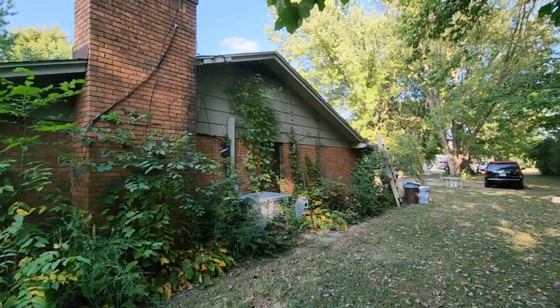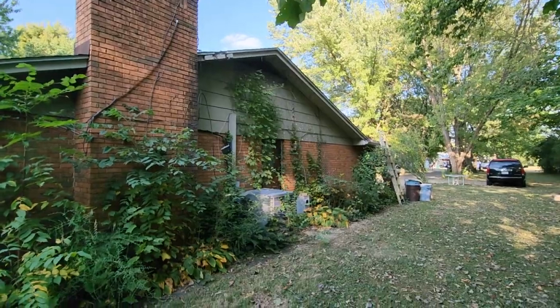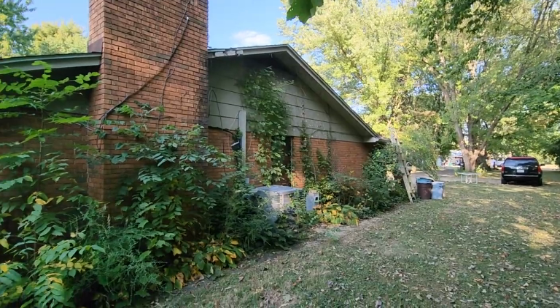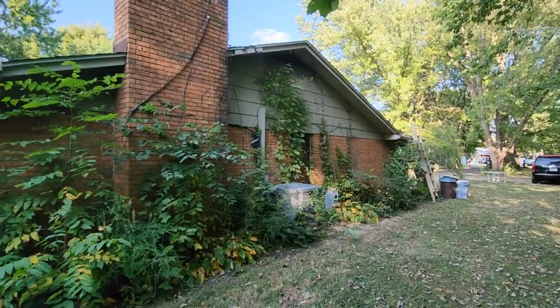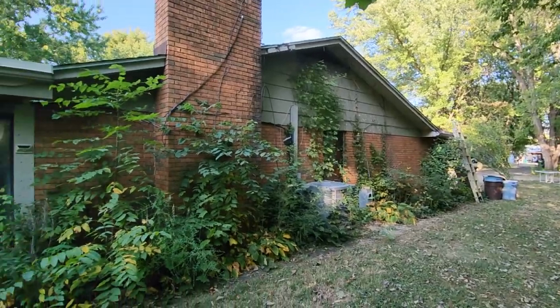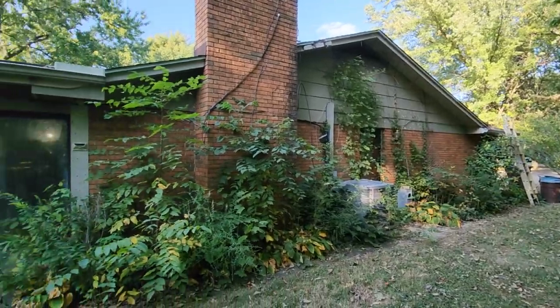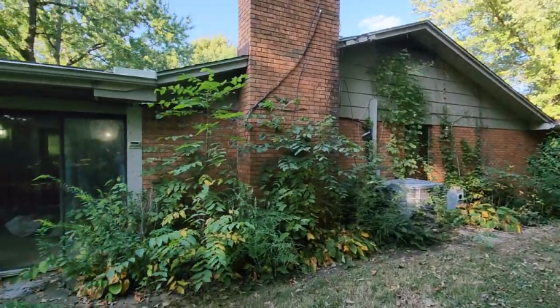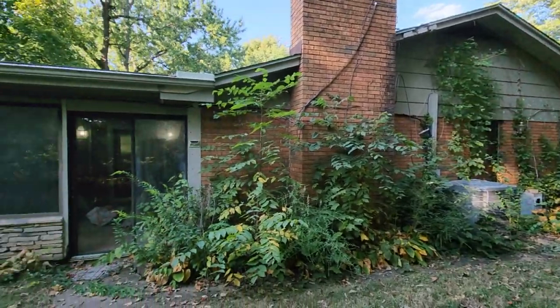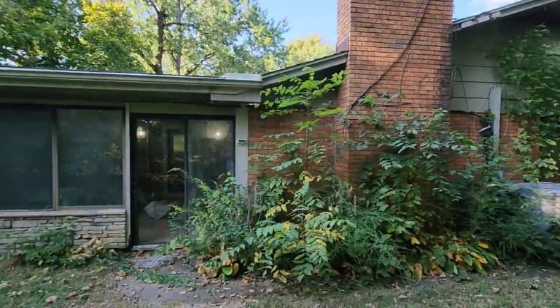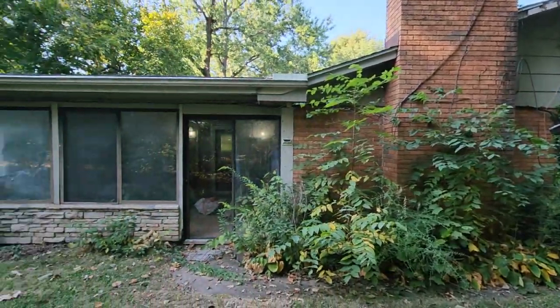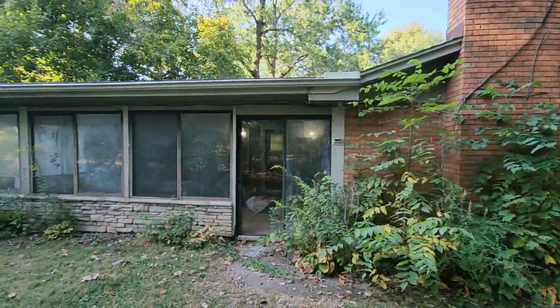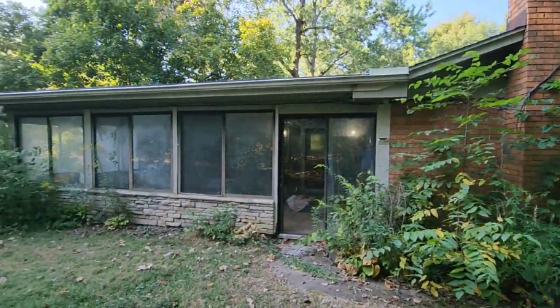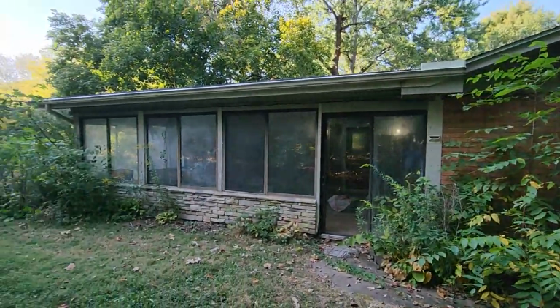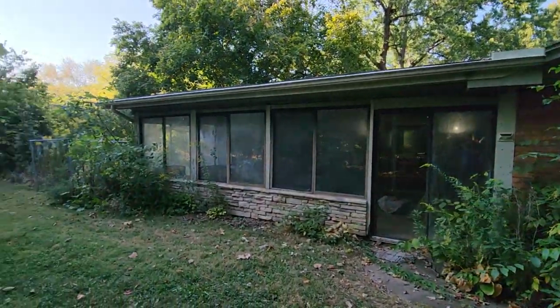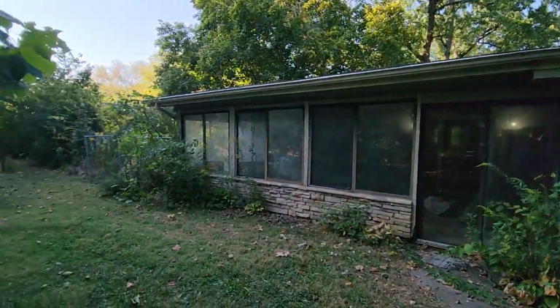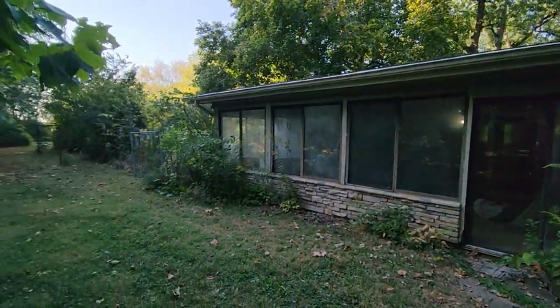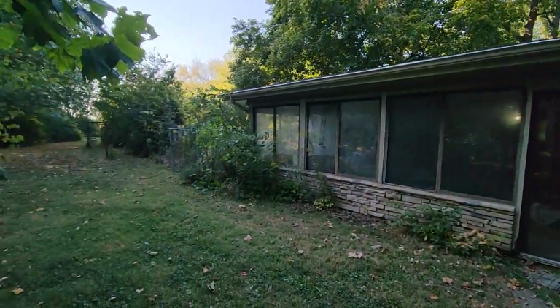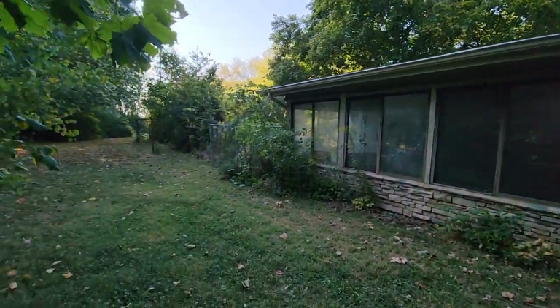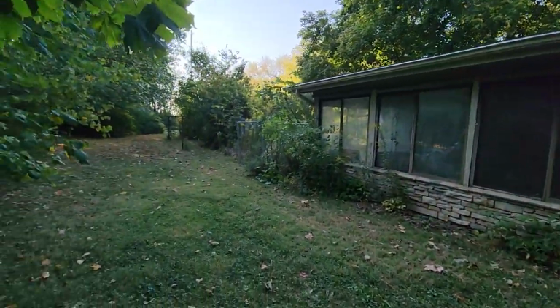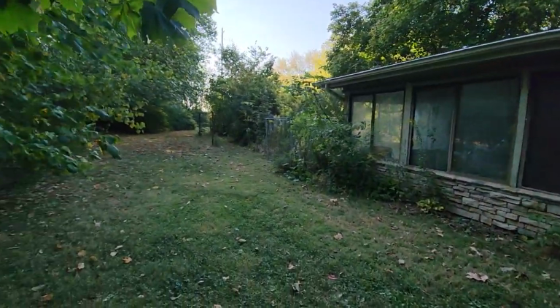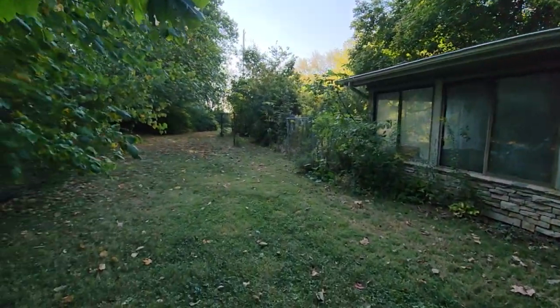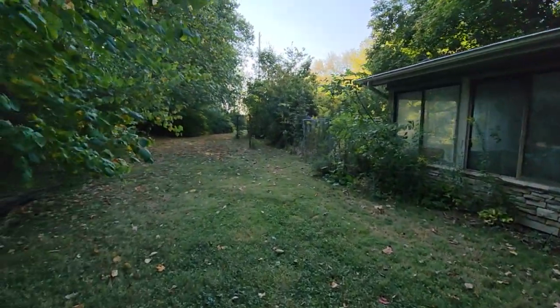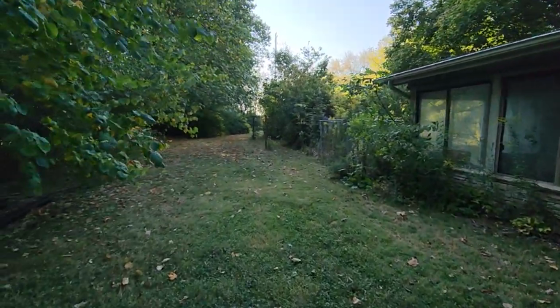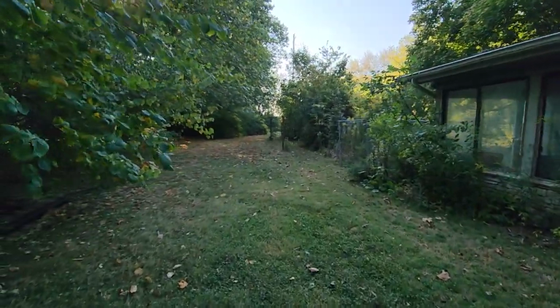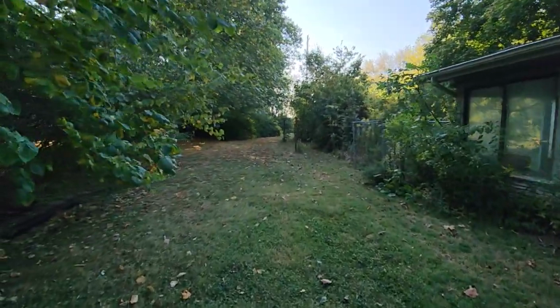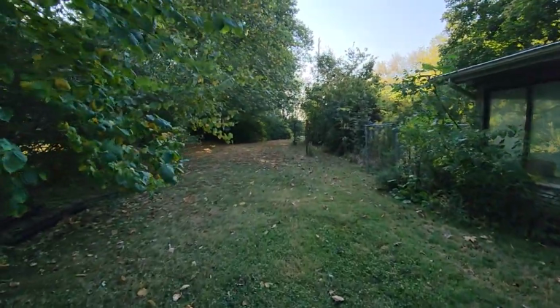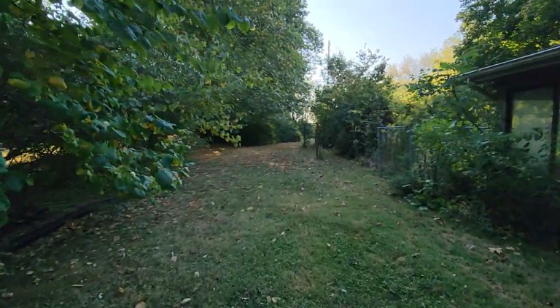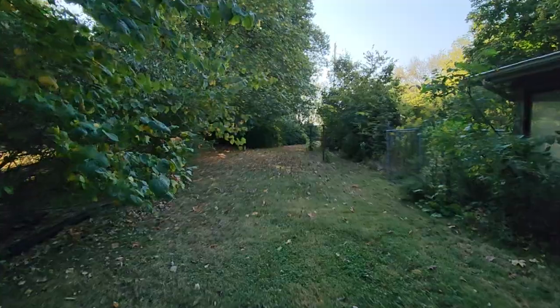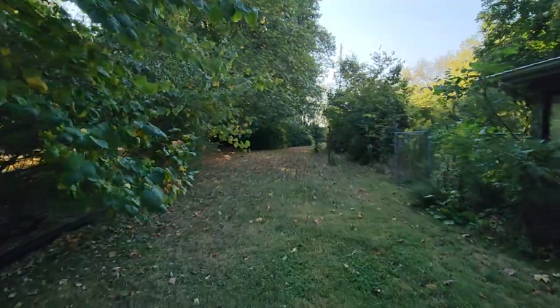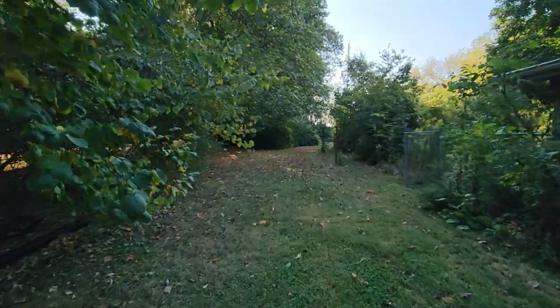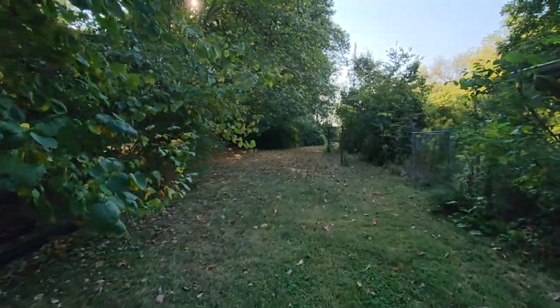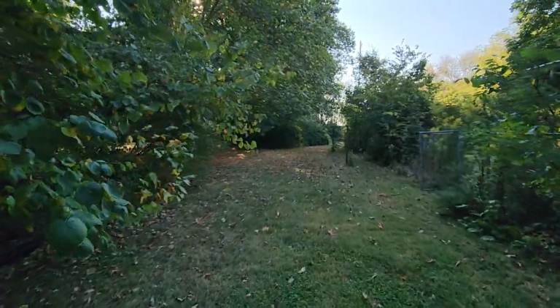For someone to come out and make this property the way they want it, this is a great clean canvas here.